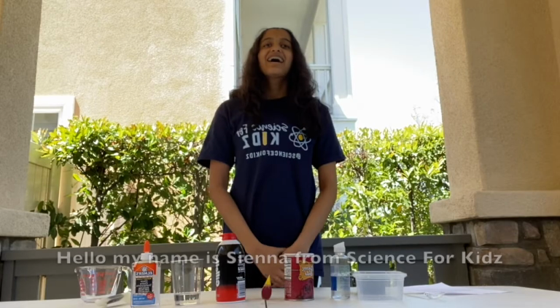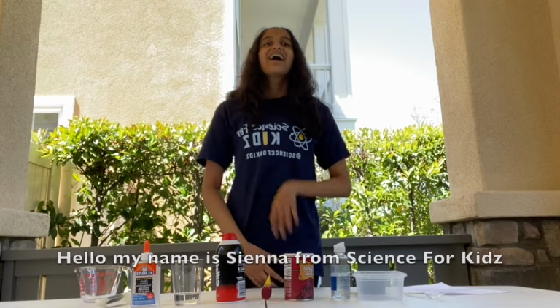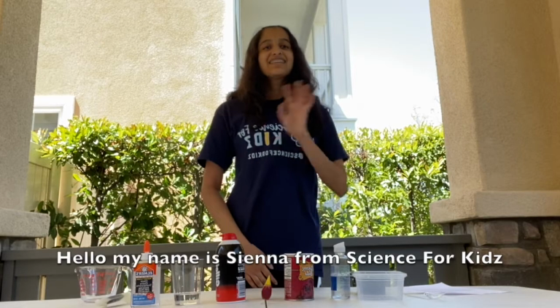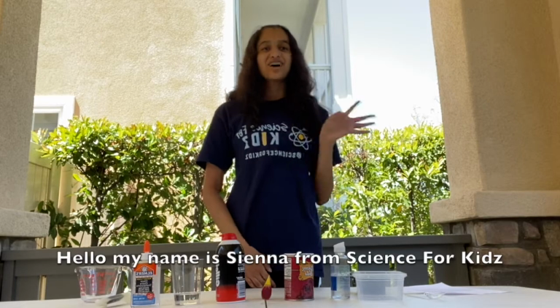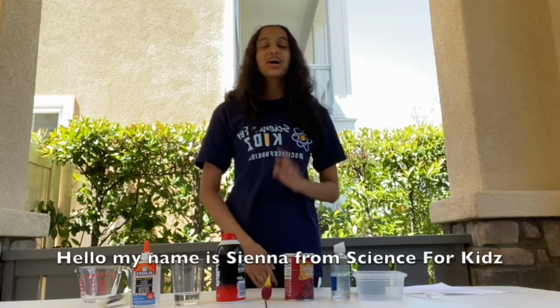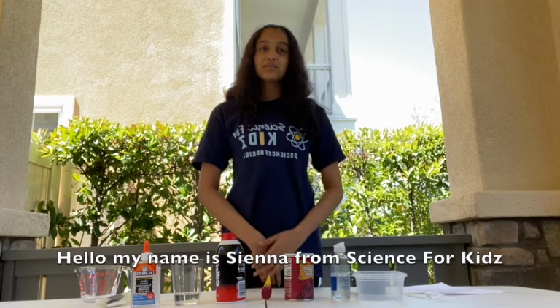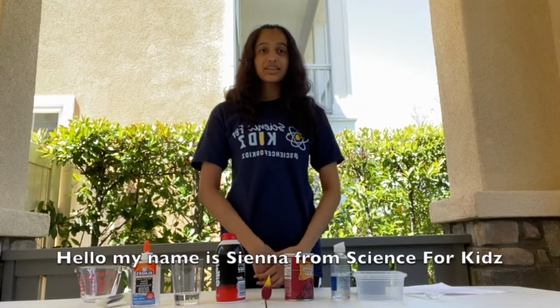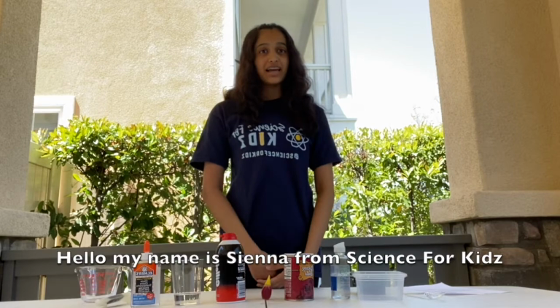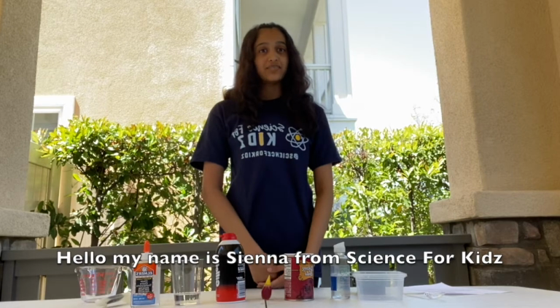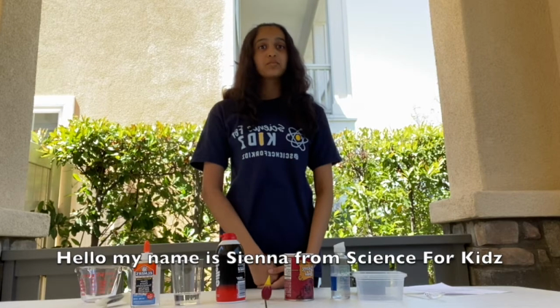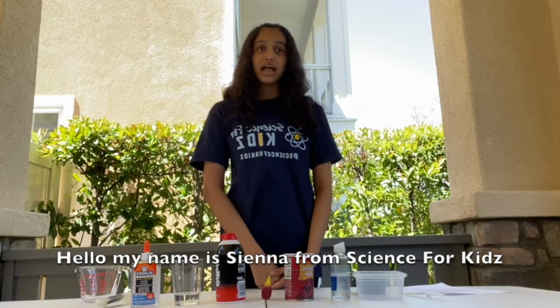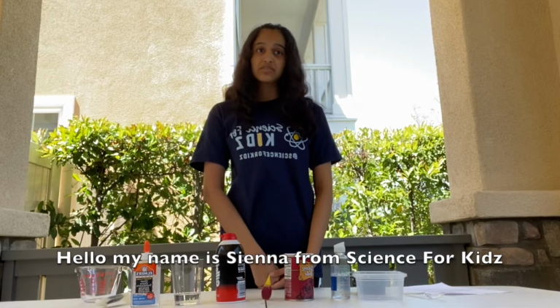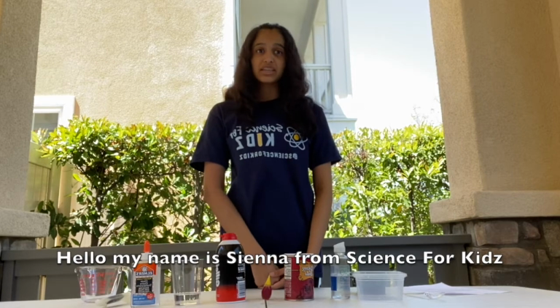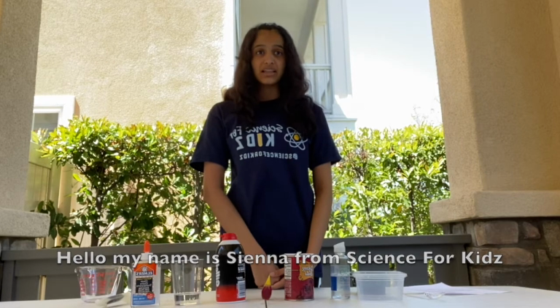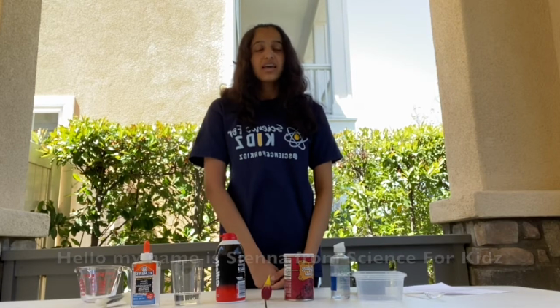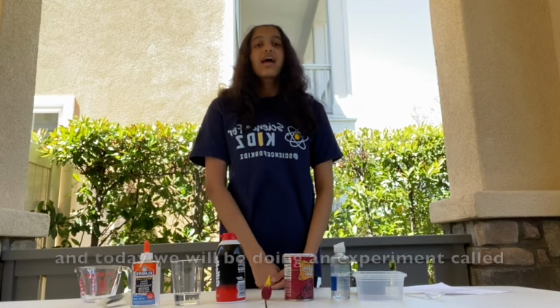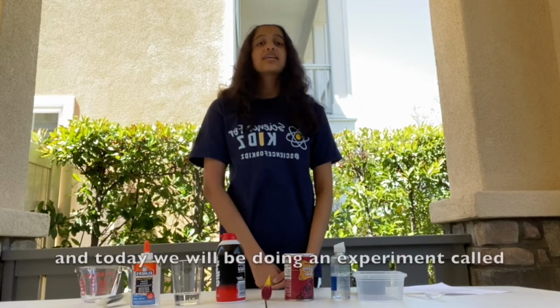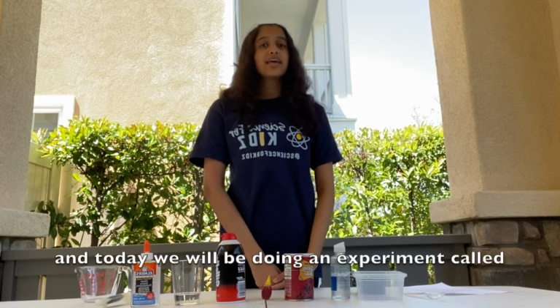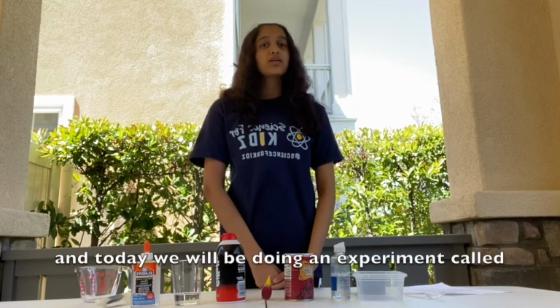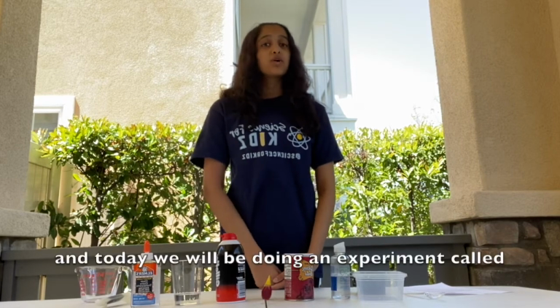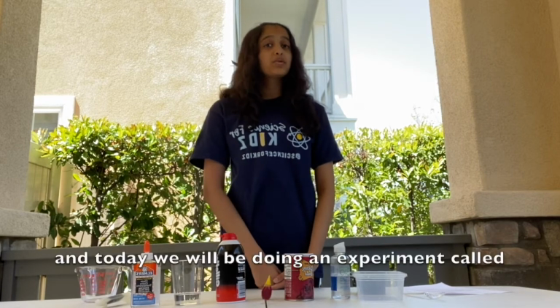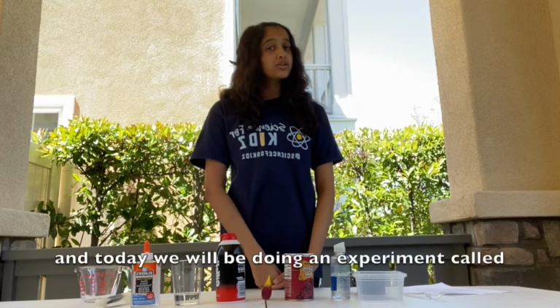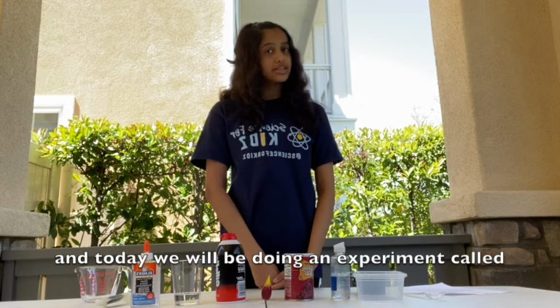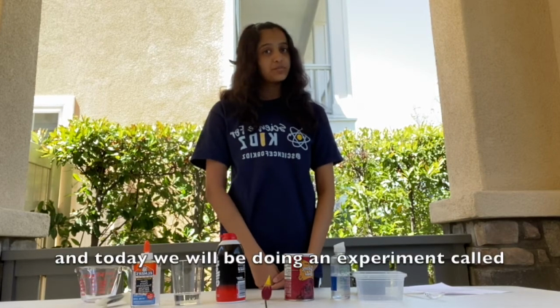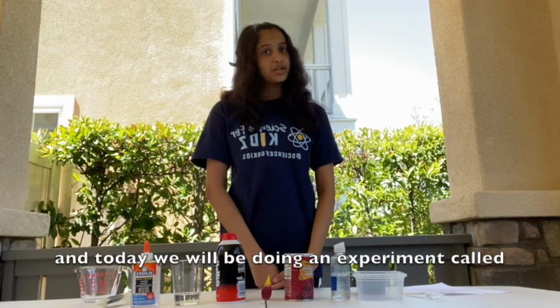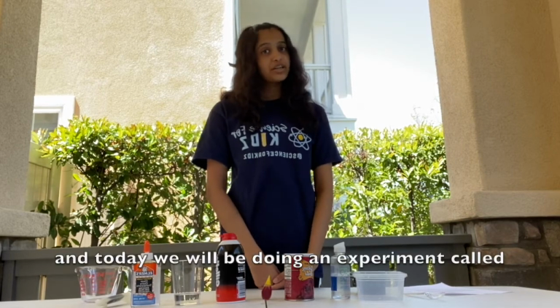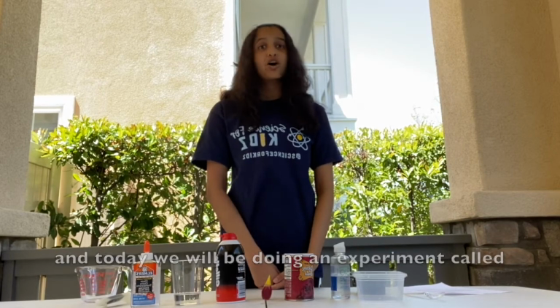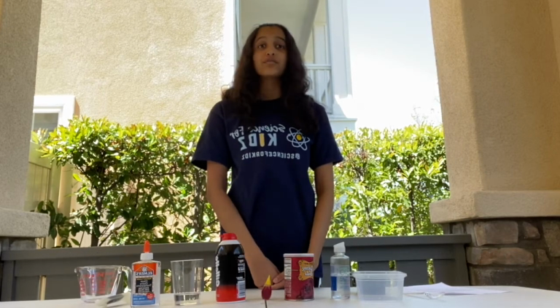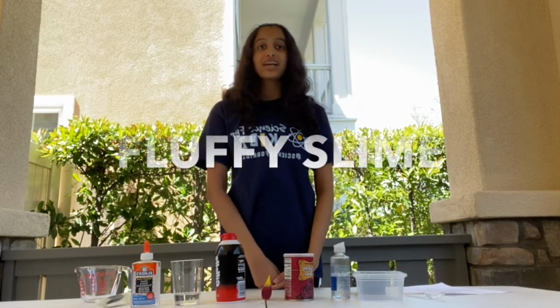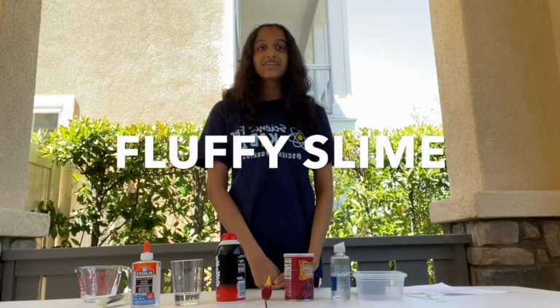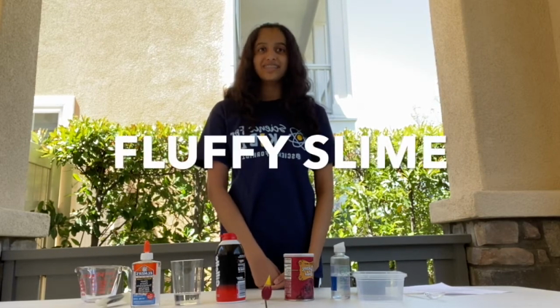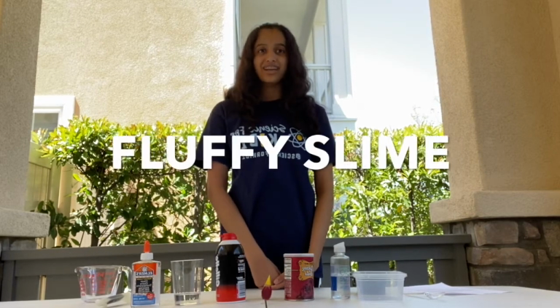Hello, my name is Sienna from Science4Kids, and today we'll be doing an experiment called fluffy slime.